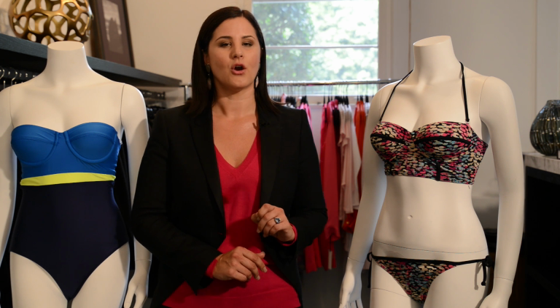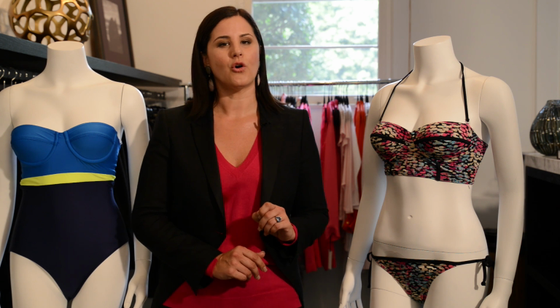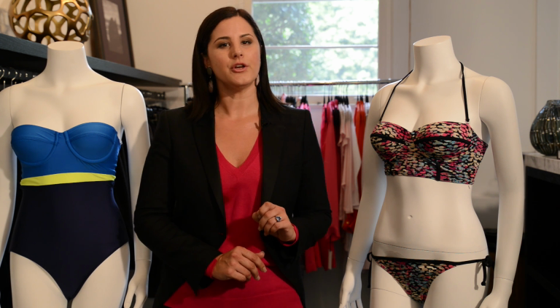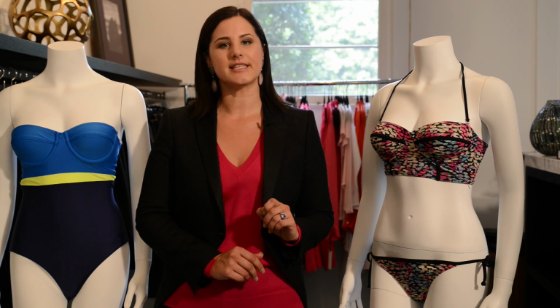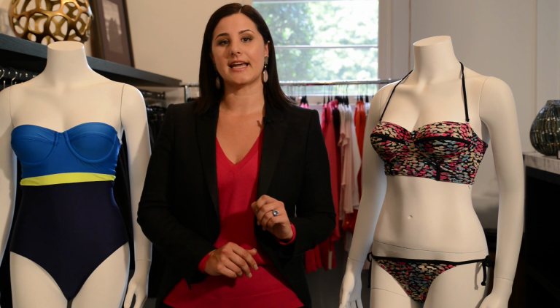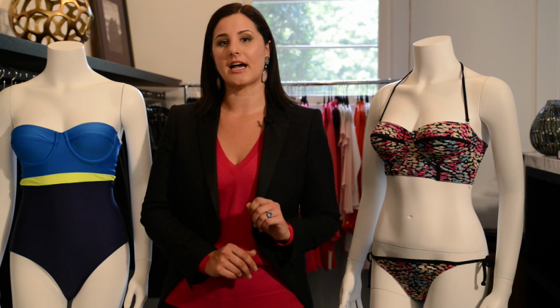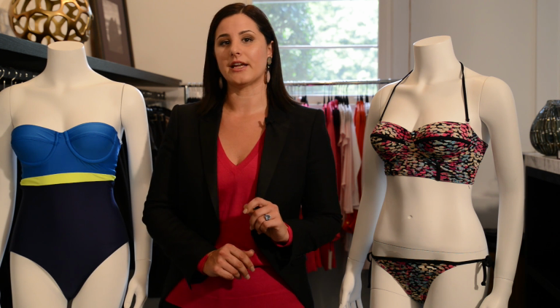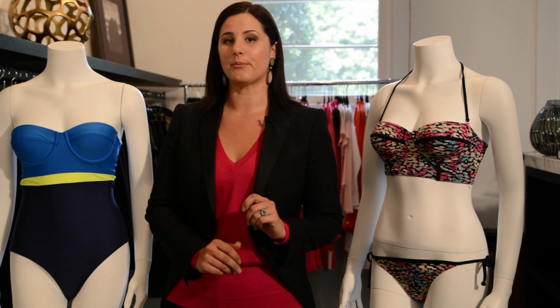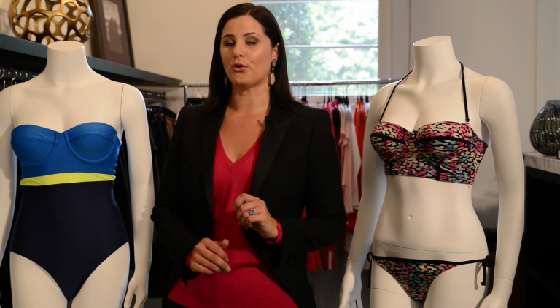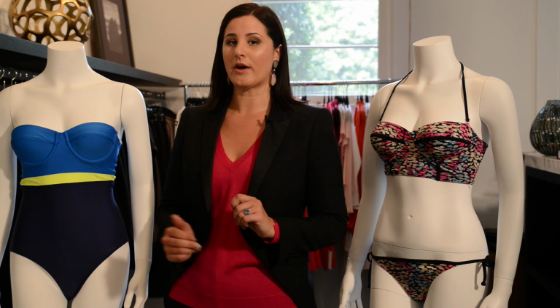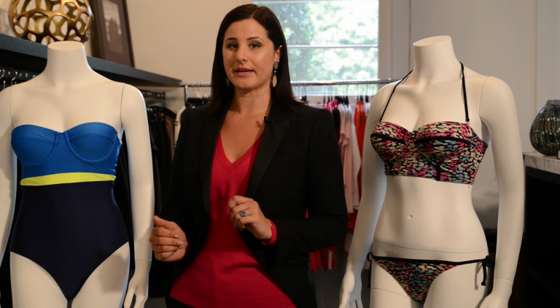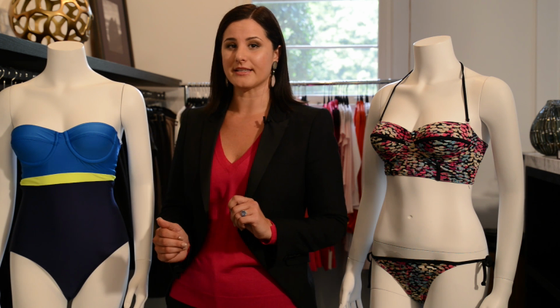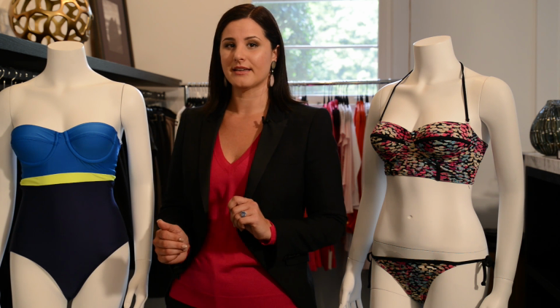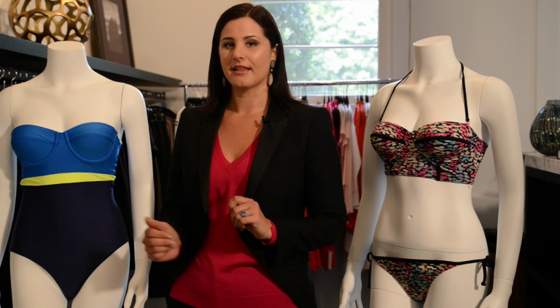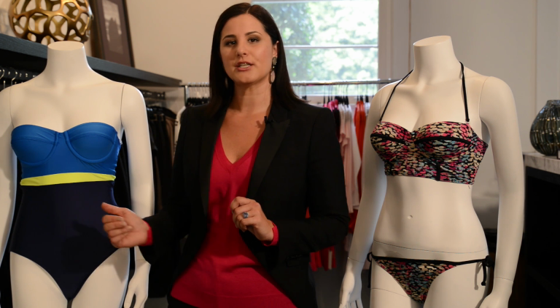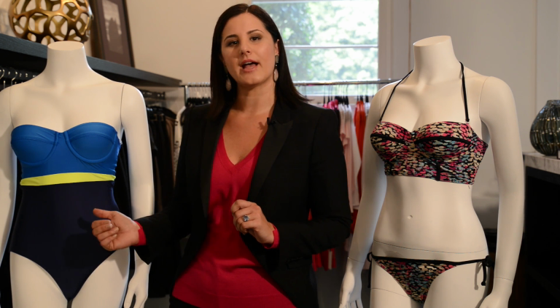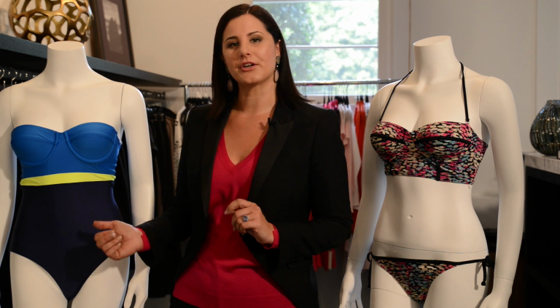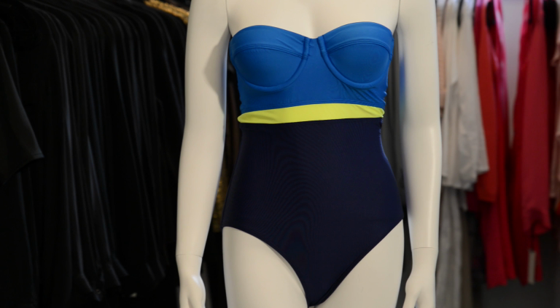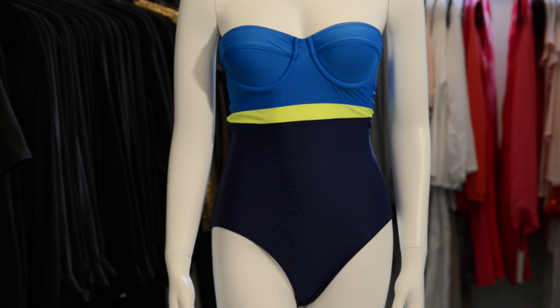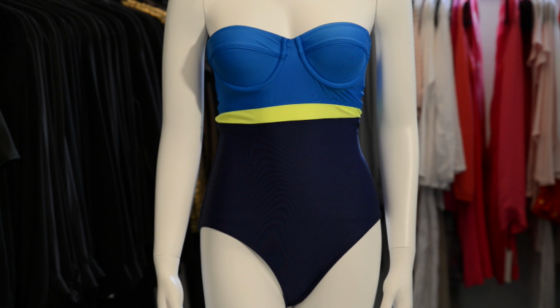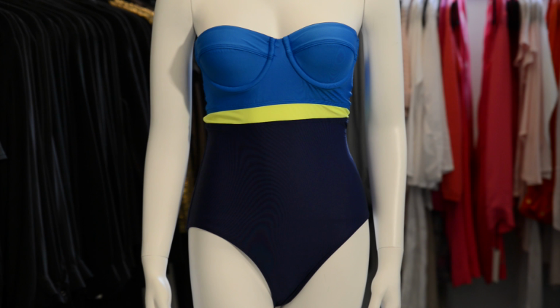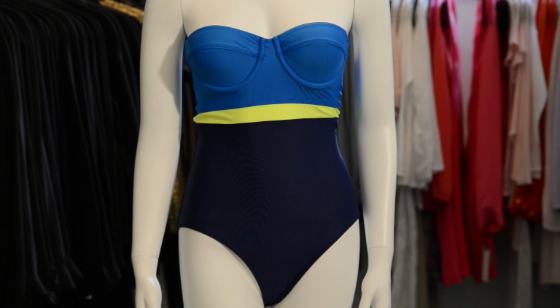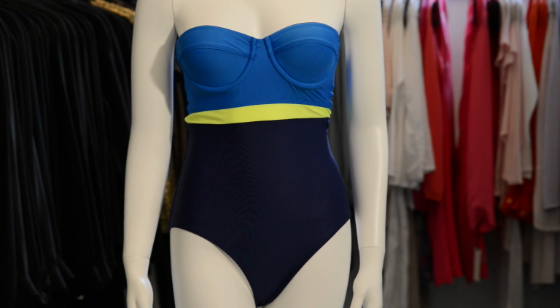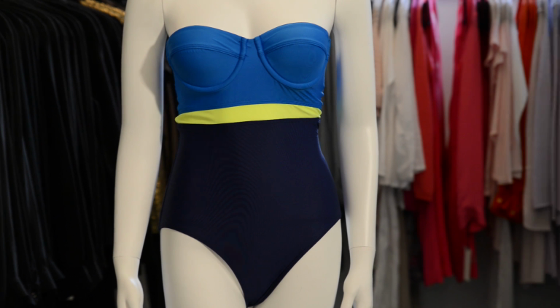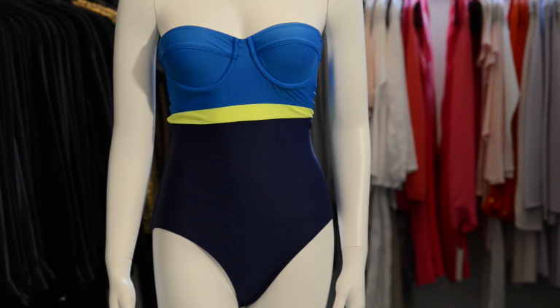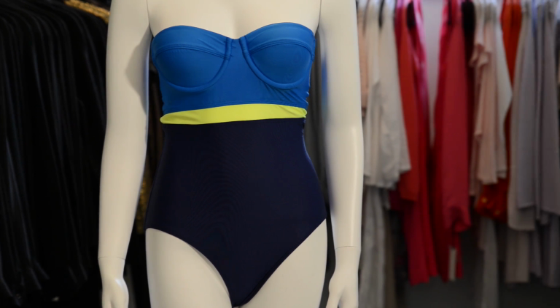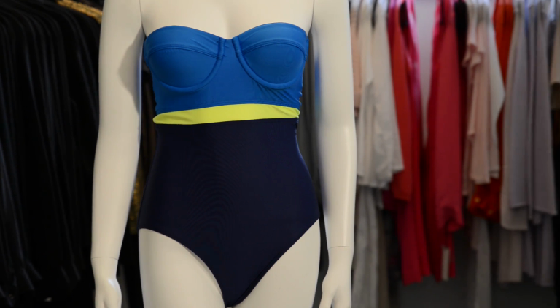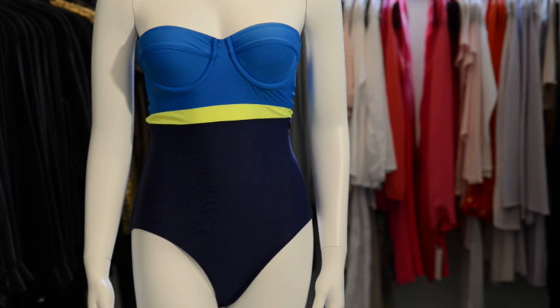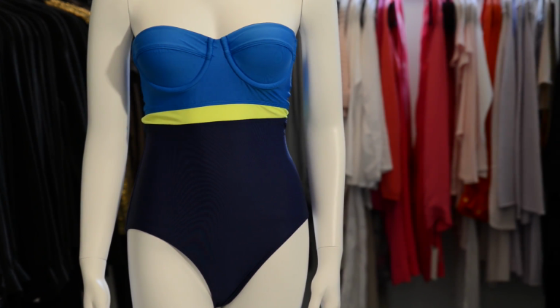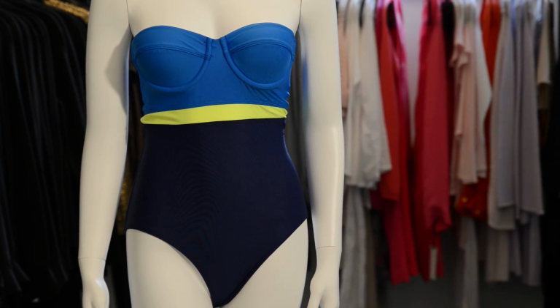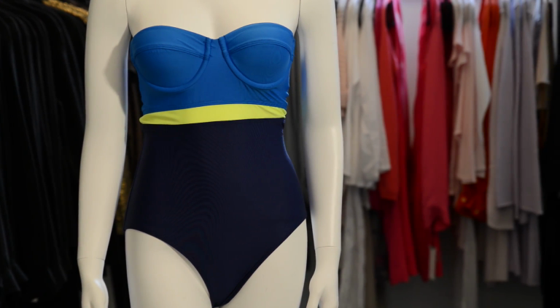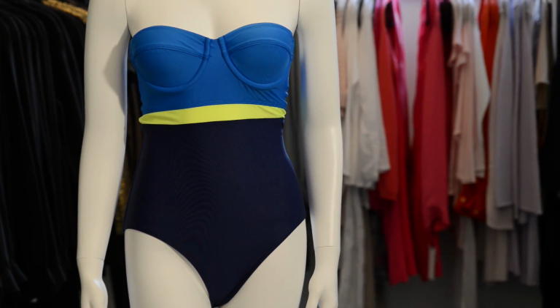Or you can stand out in a bold one piece. This will add curves to your body while downplaying your athletic figure.